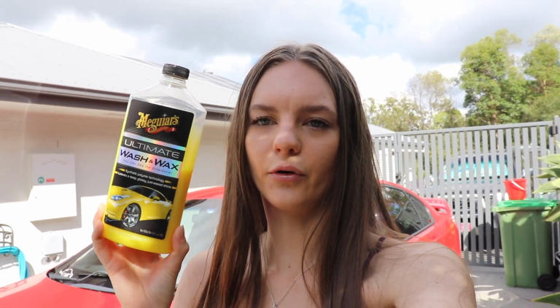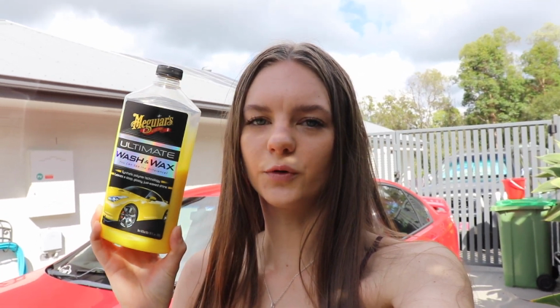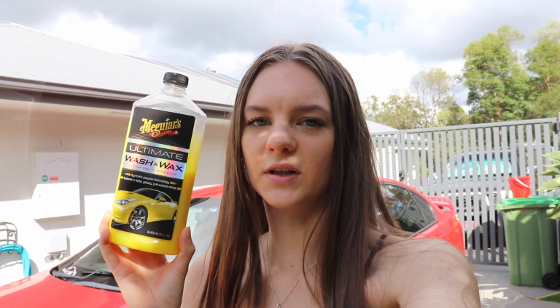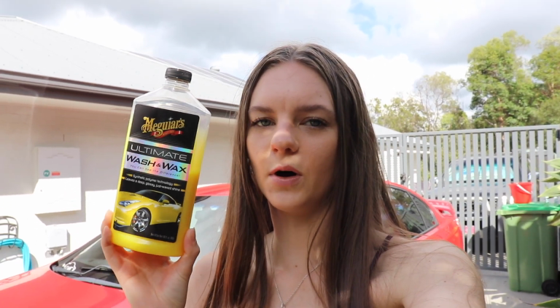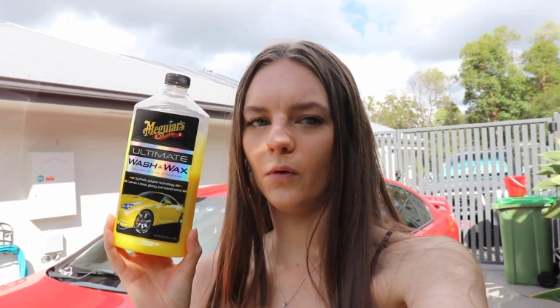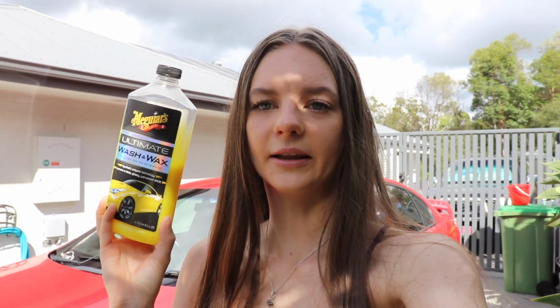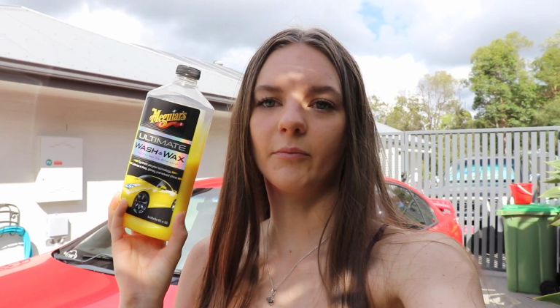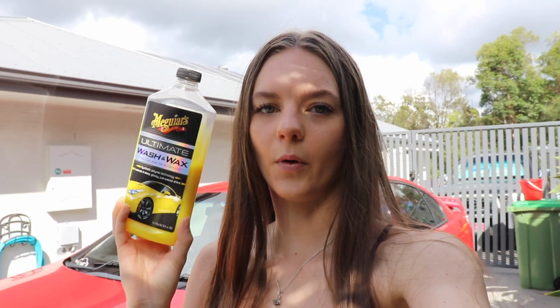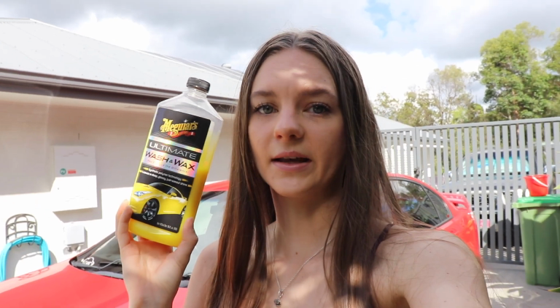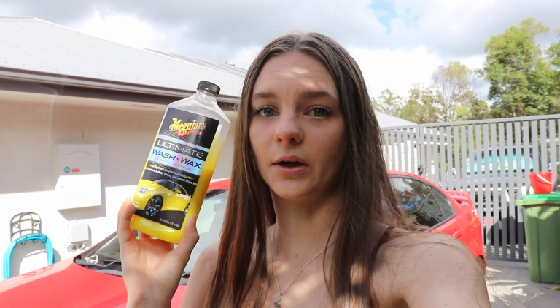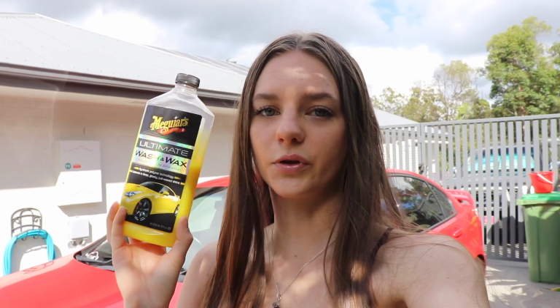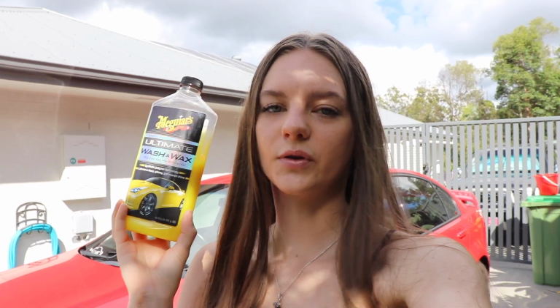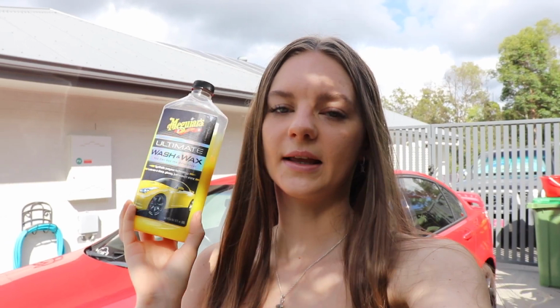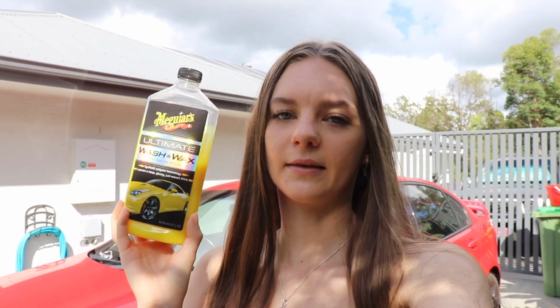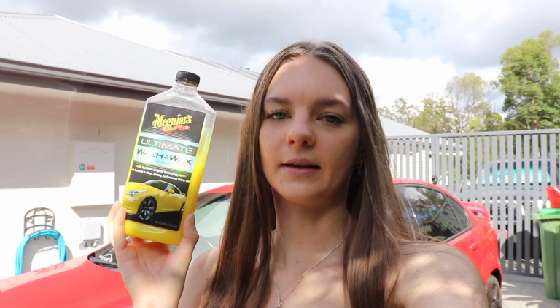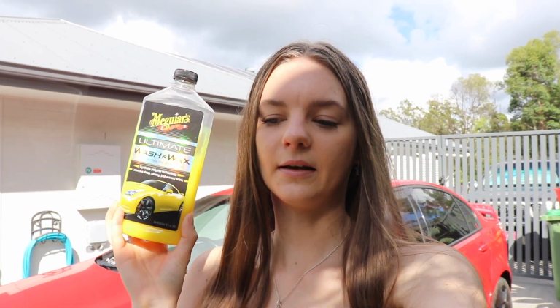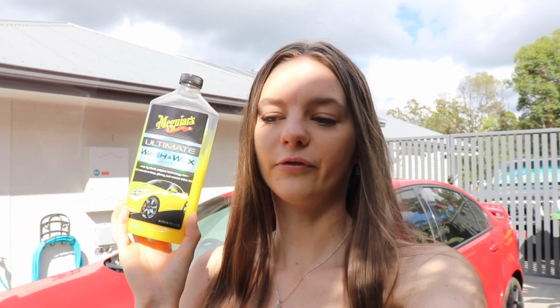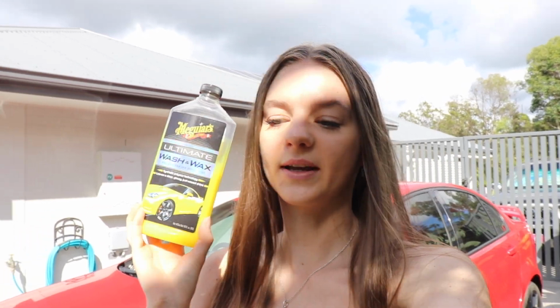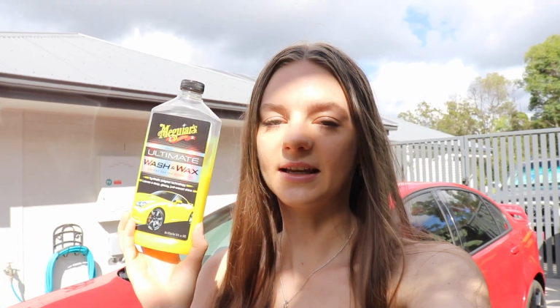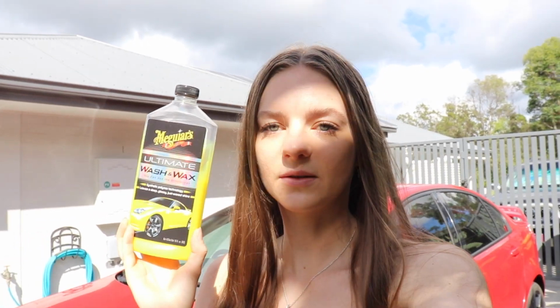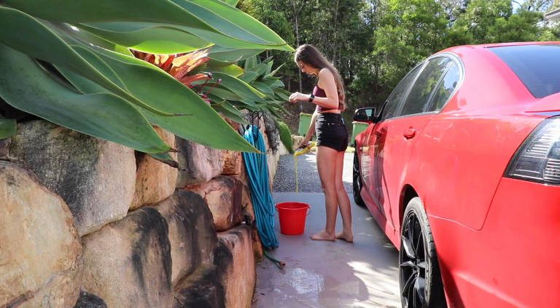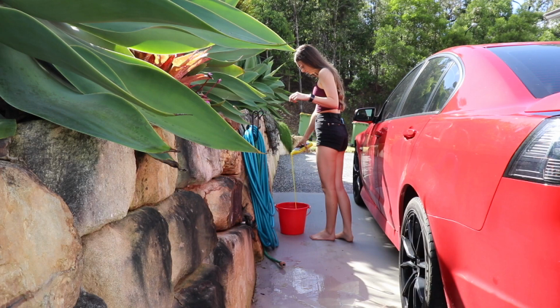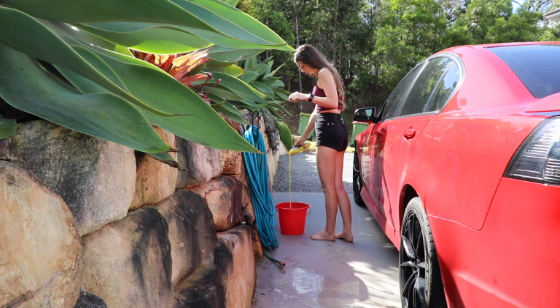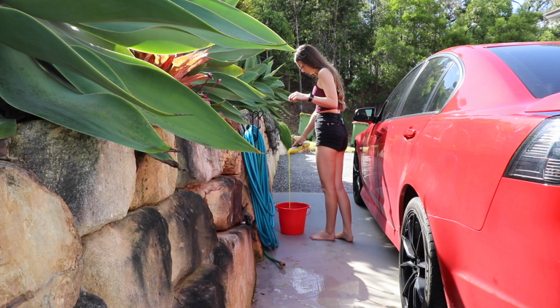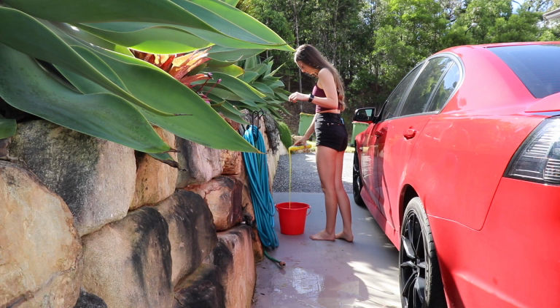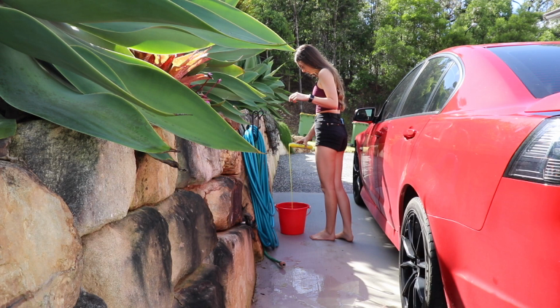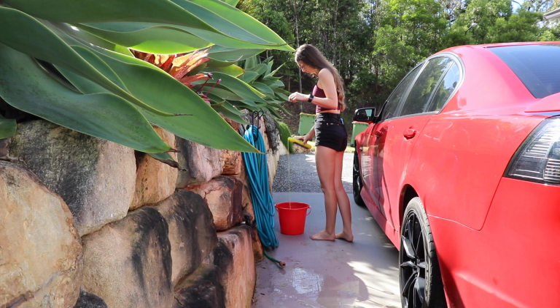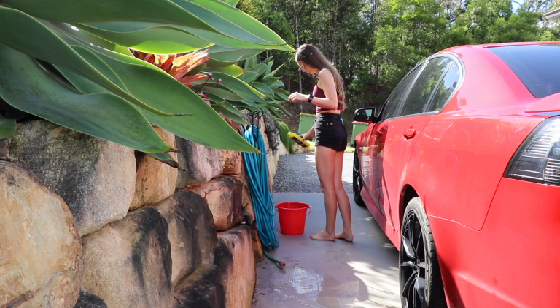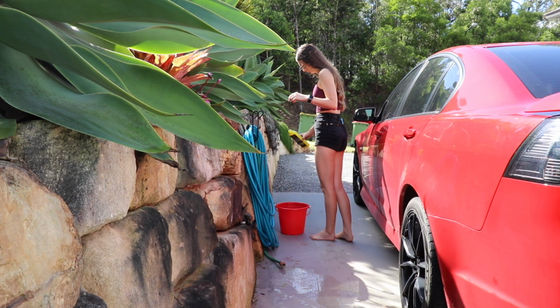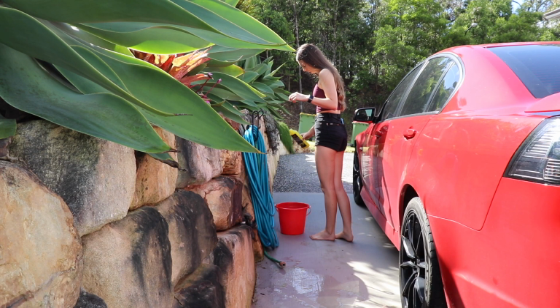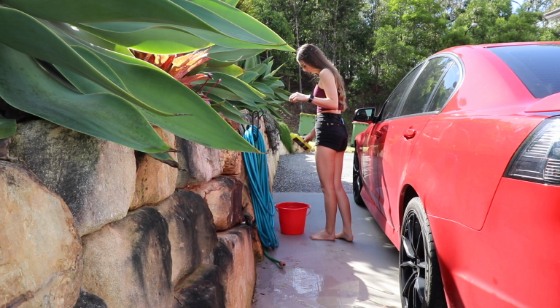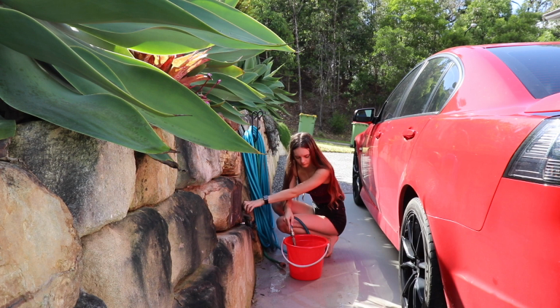This is the car wash I use — Meguiar's Ultimate Wash and Wax, the yellow one. They have an orange one as well. I love Meguiar's. I also use their leather cleaner for my seats.